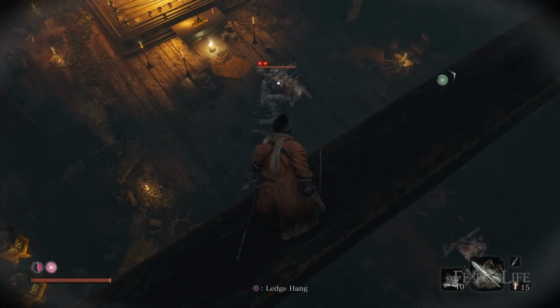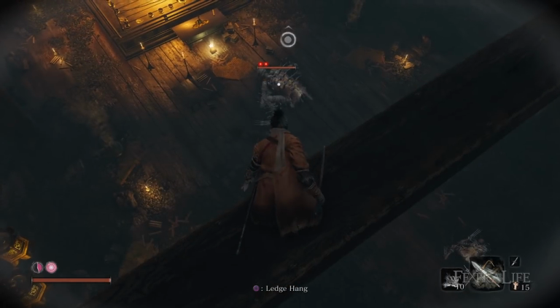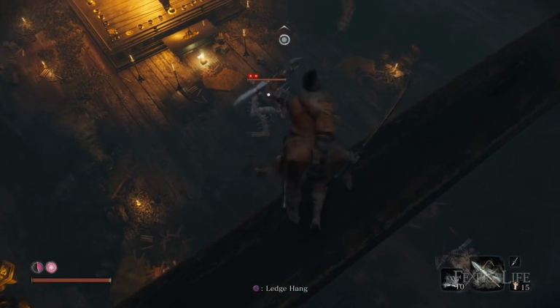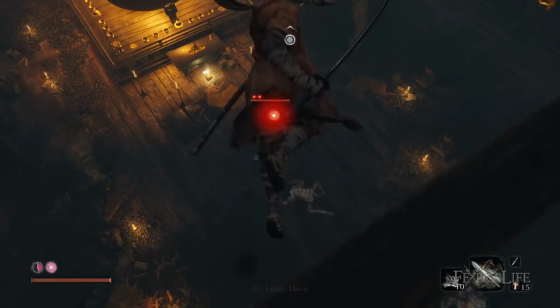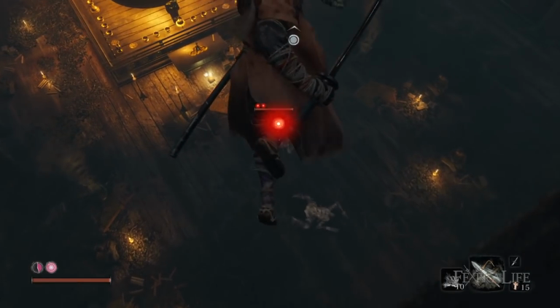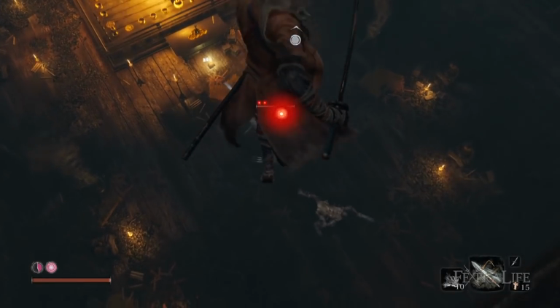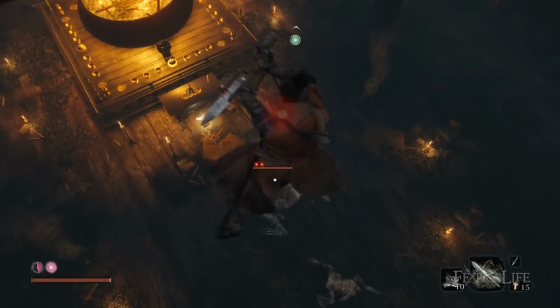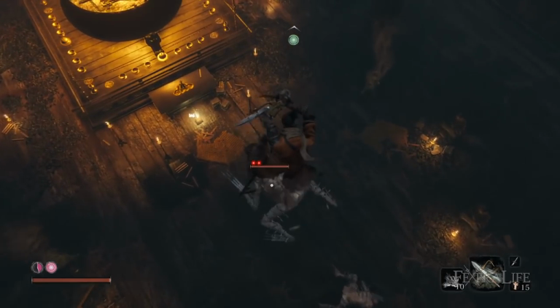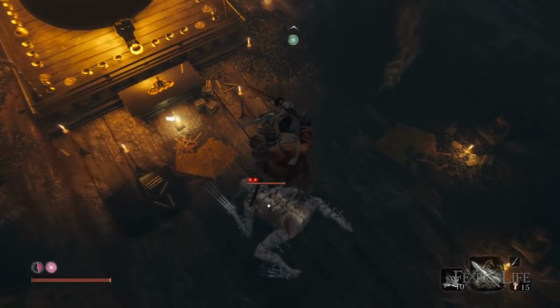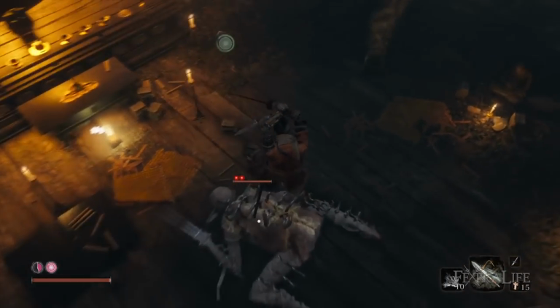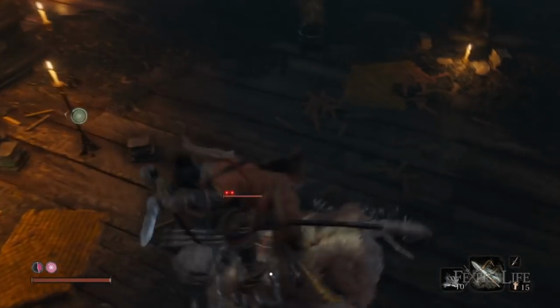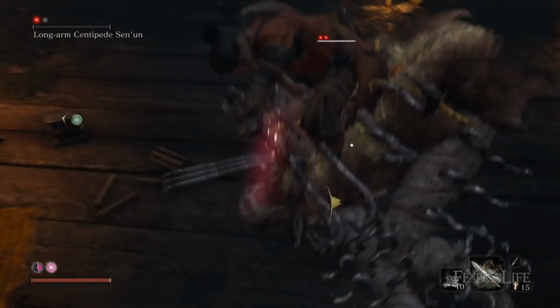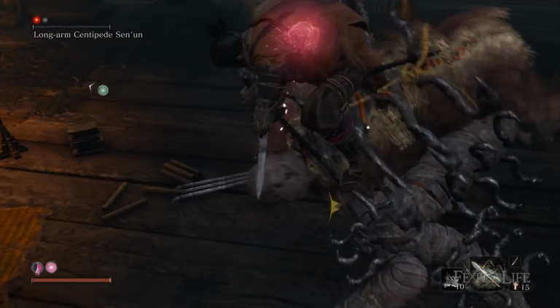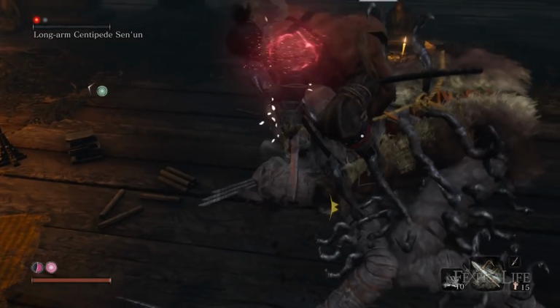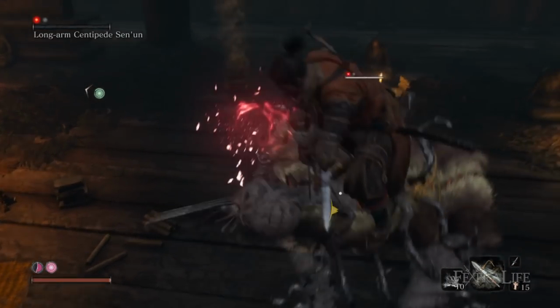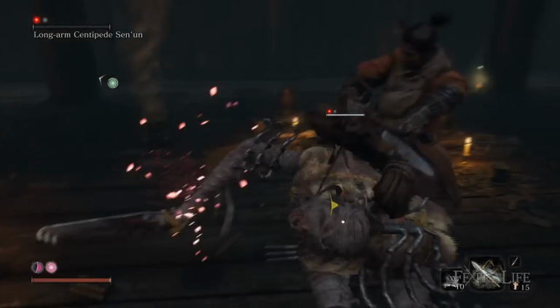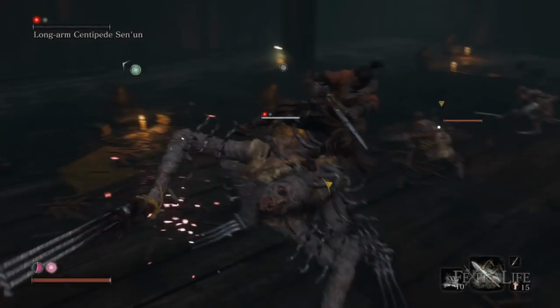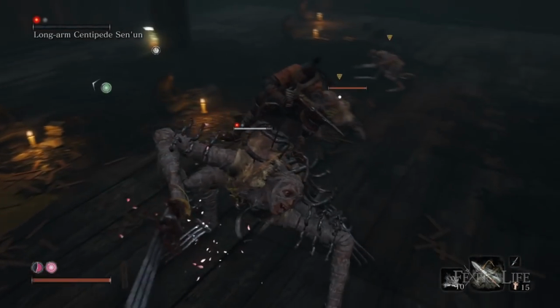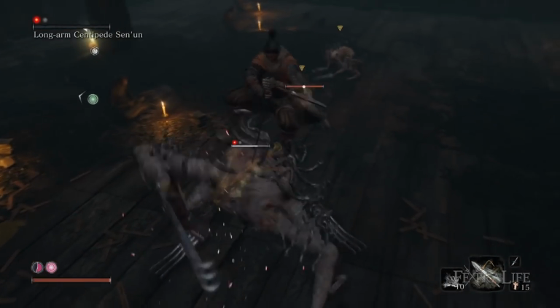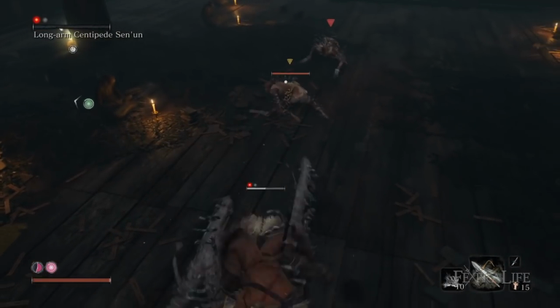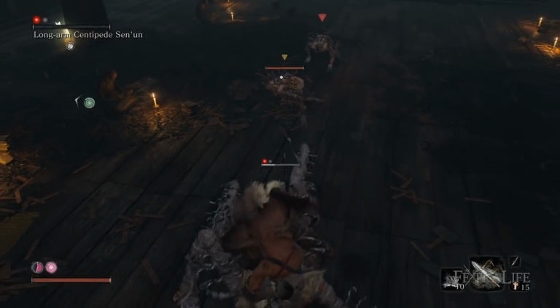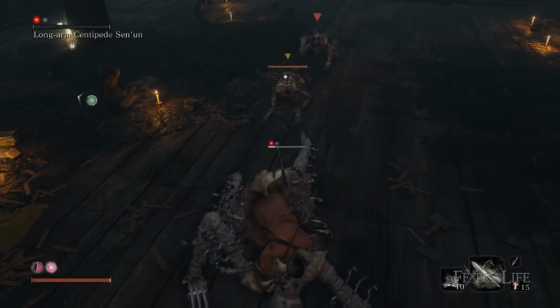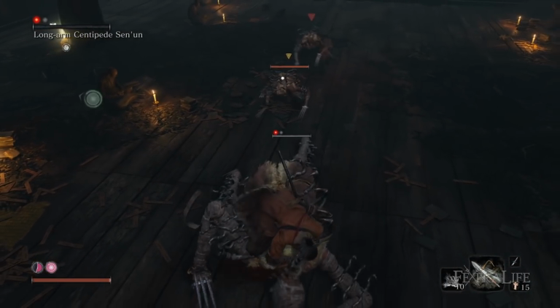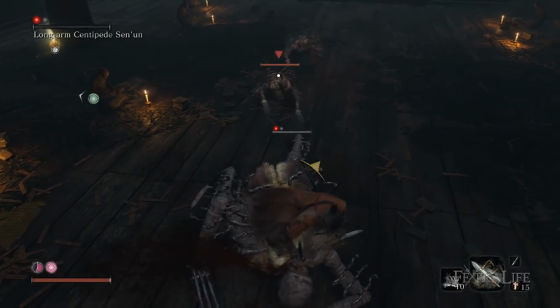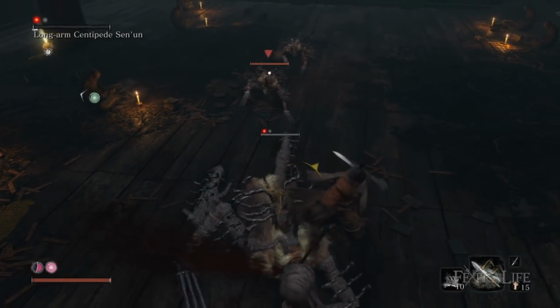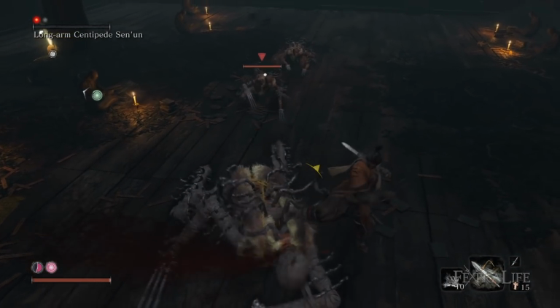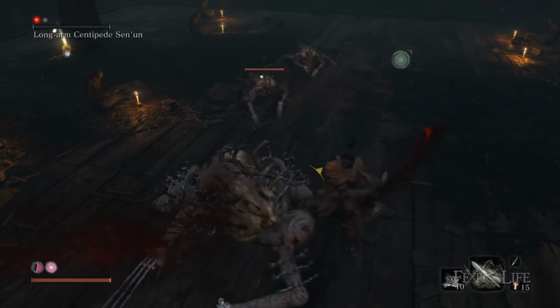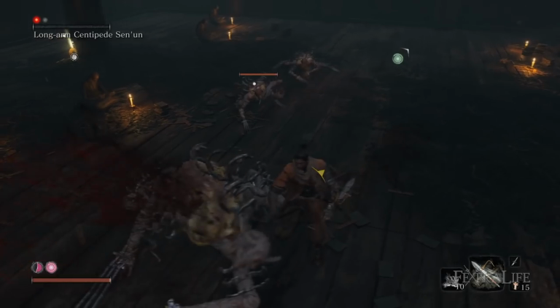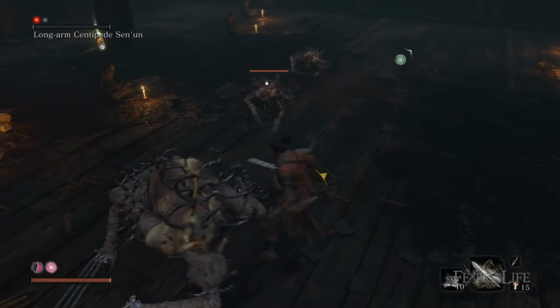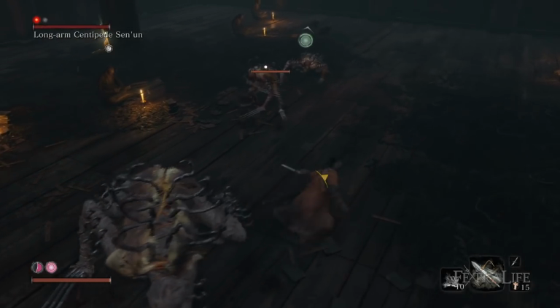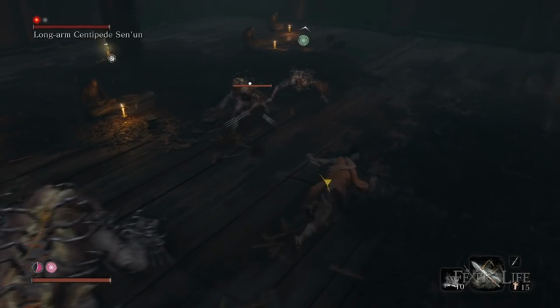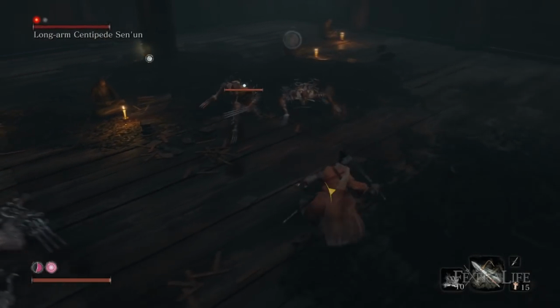Then, once they're all down, the best thing you can do is perform a plunging attack on the boss to rip off one of his health bars.